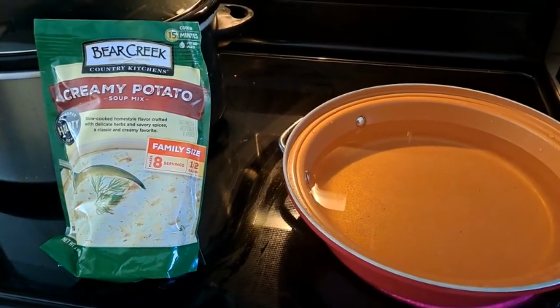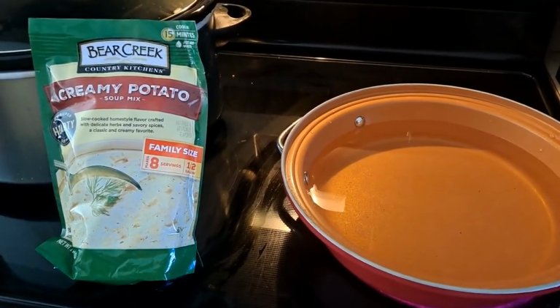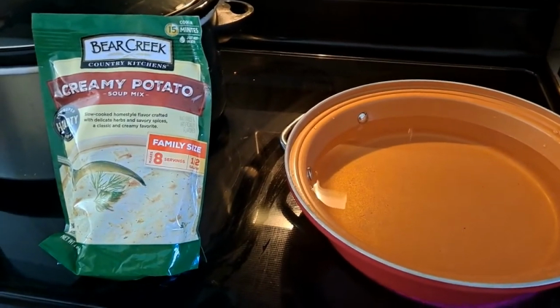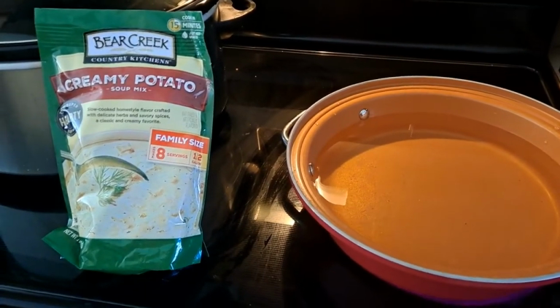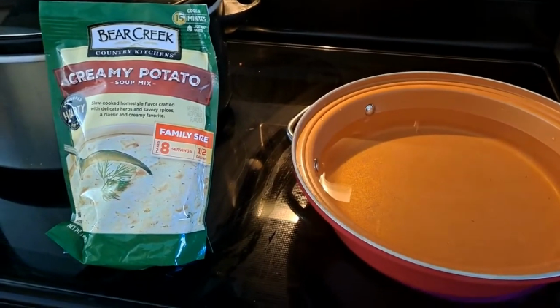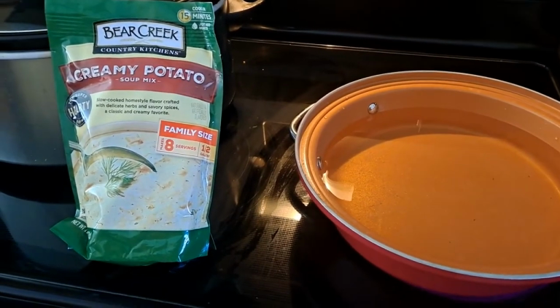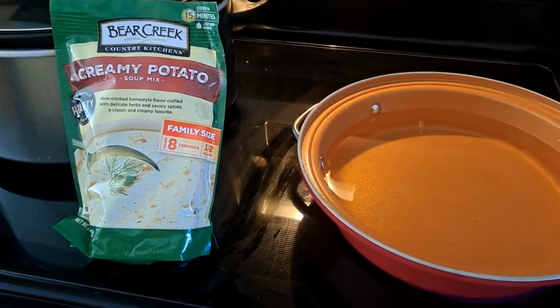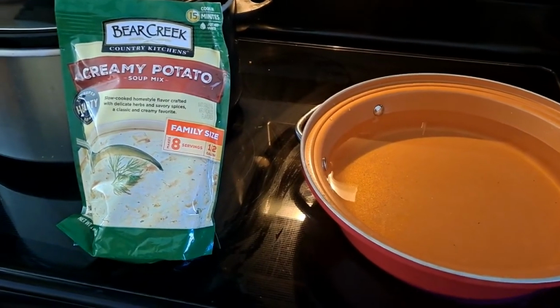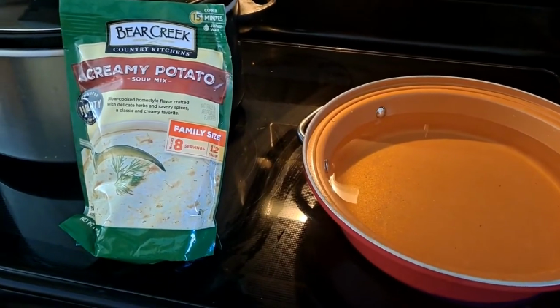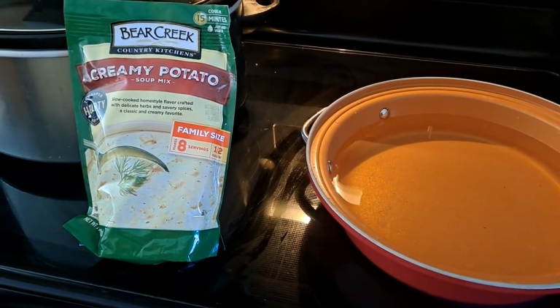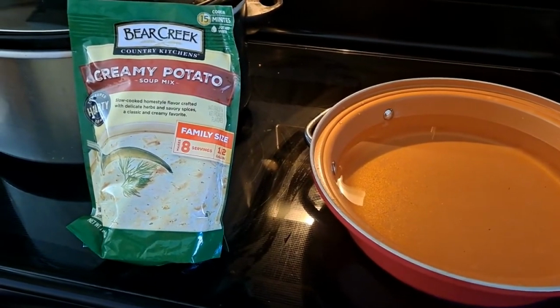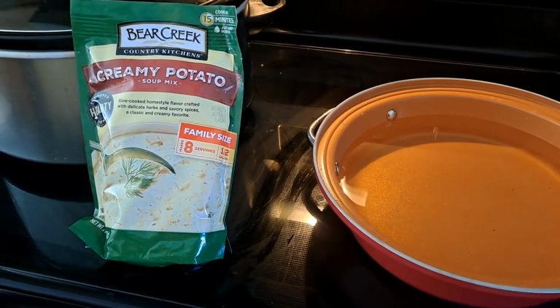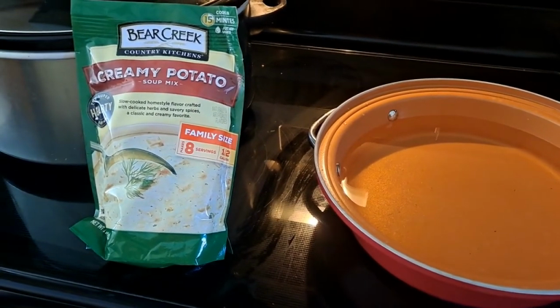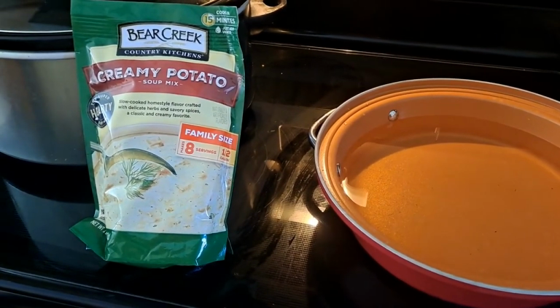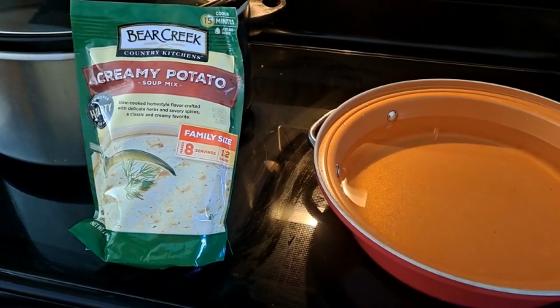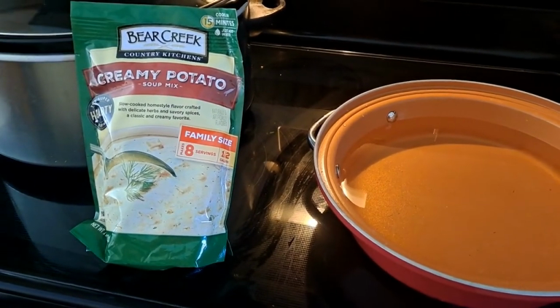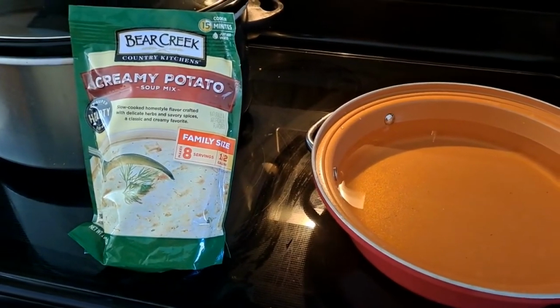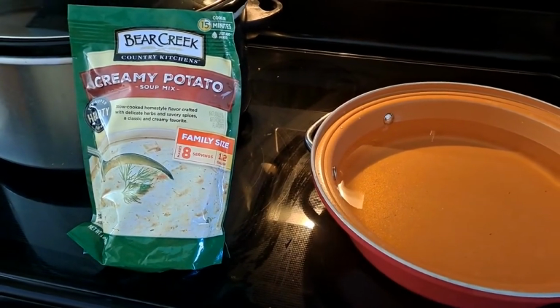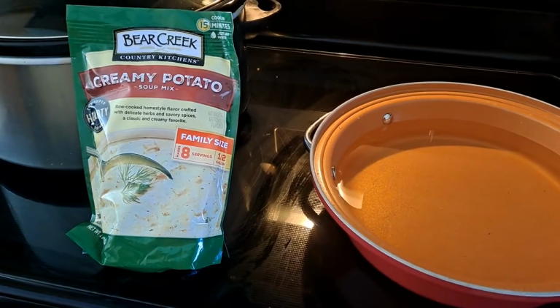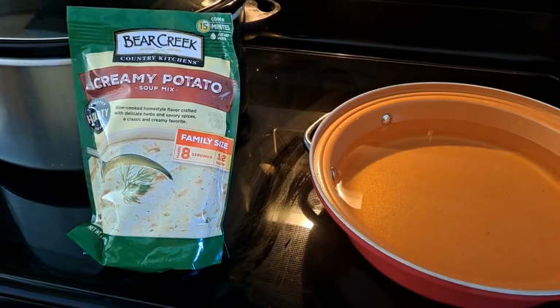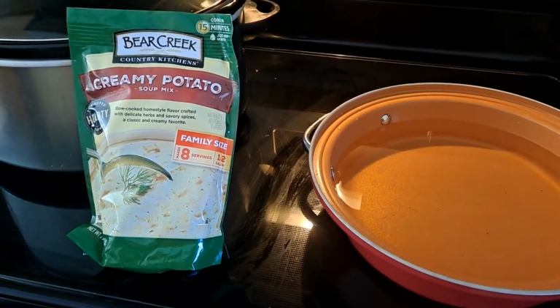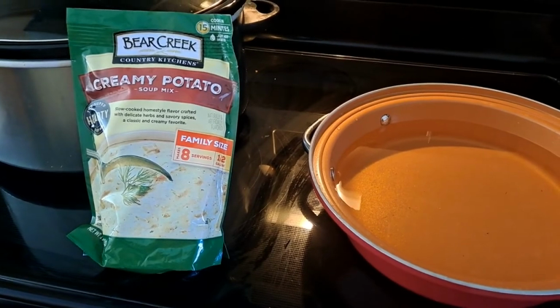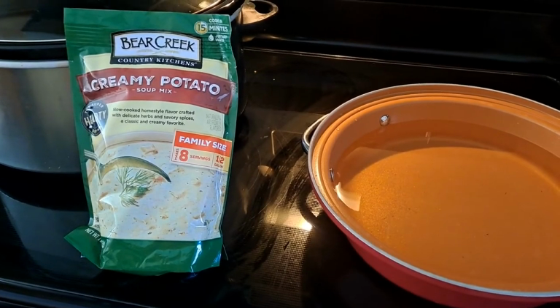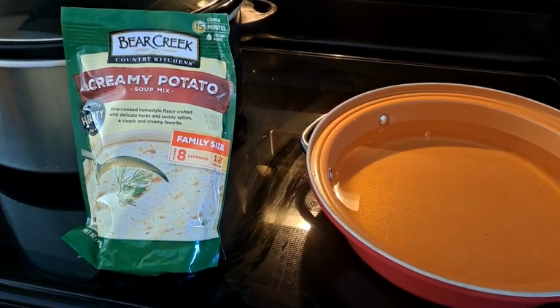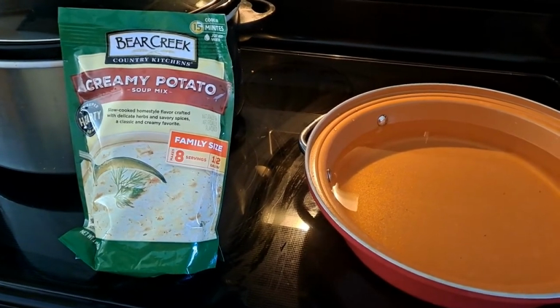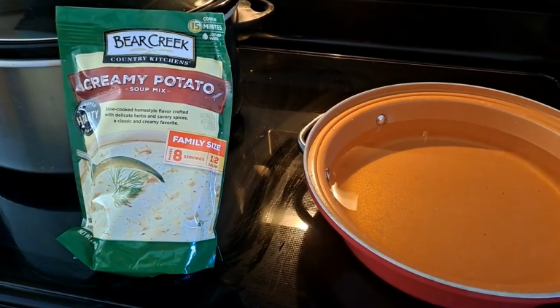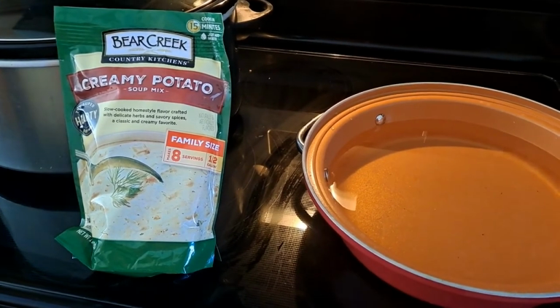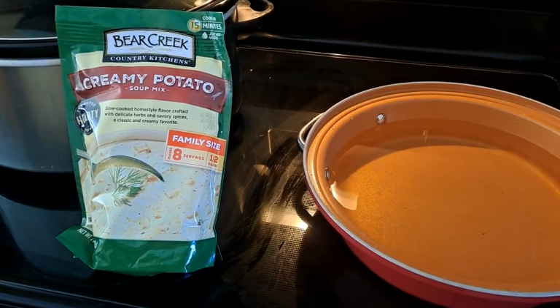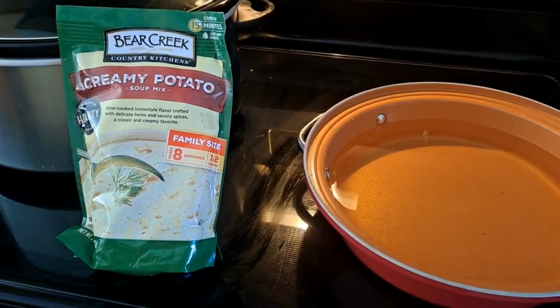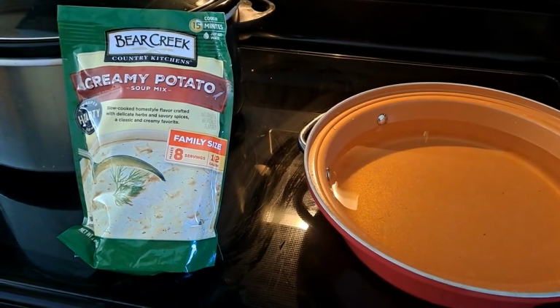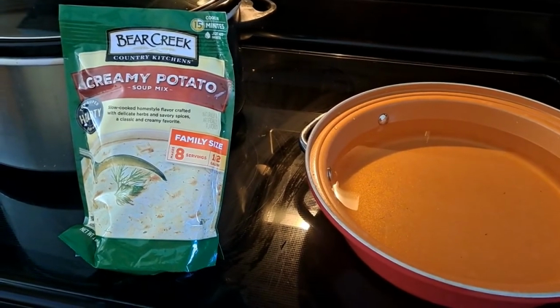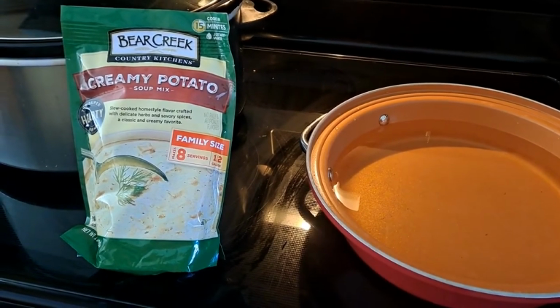Welcome back. Today we're going to do a review on the Bear Creek Country Kitchens Creamy Potato Soup.